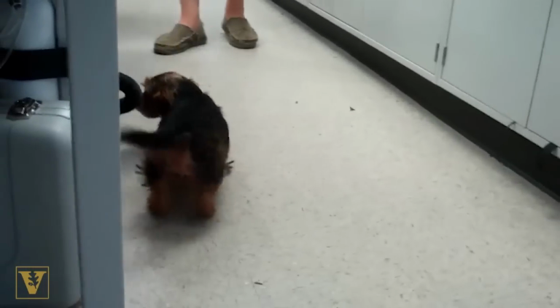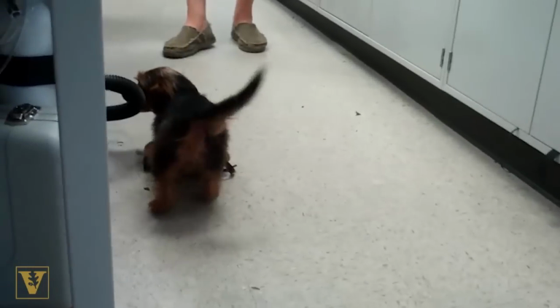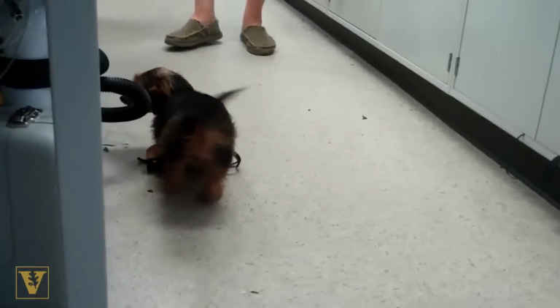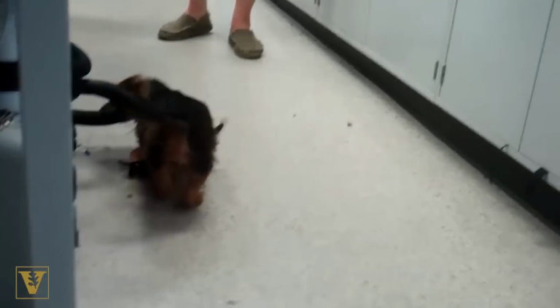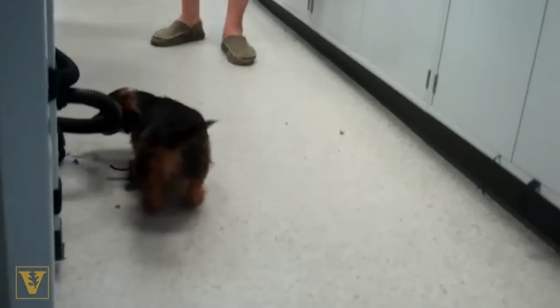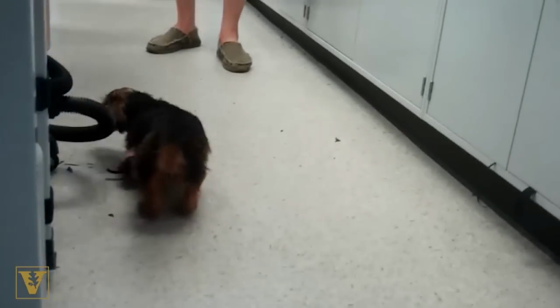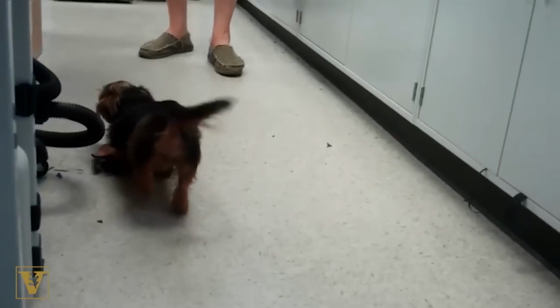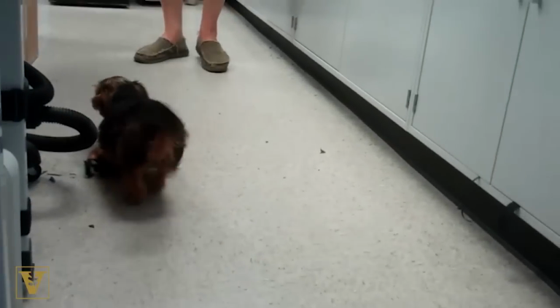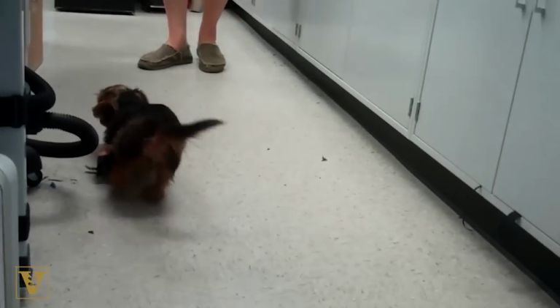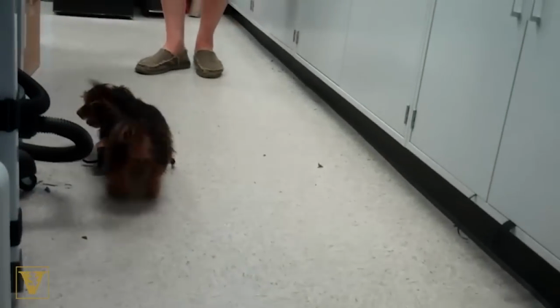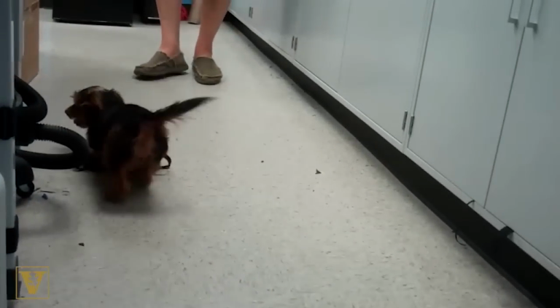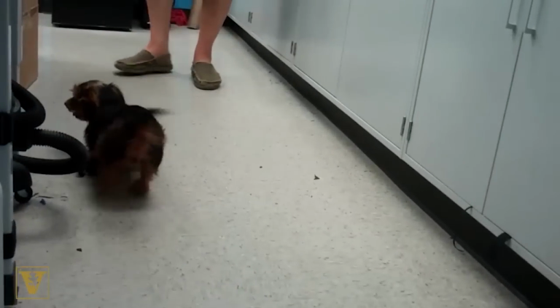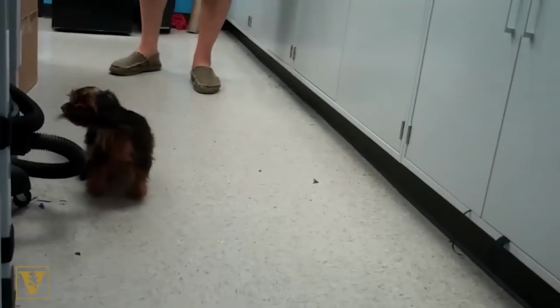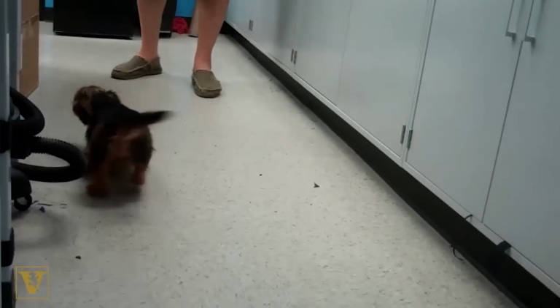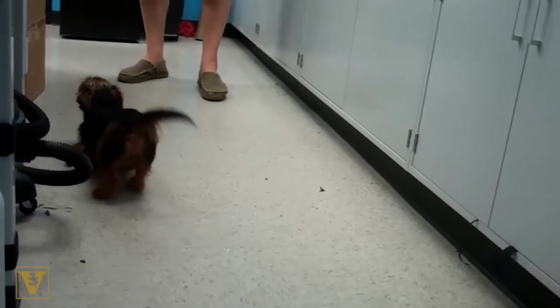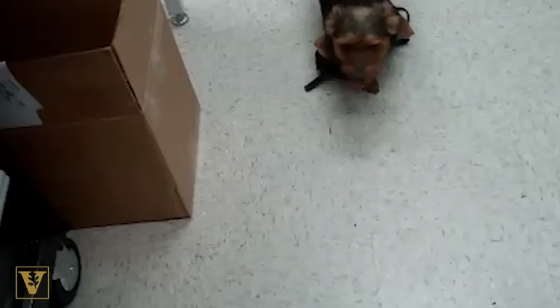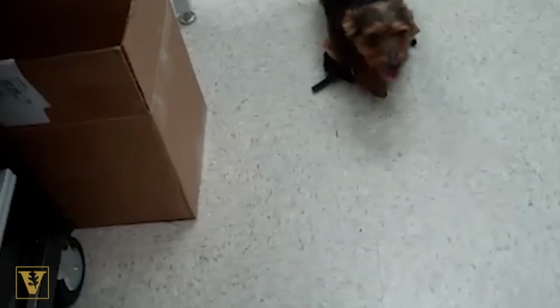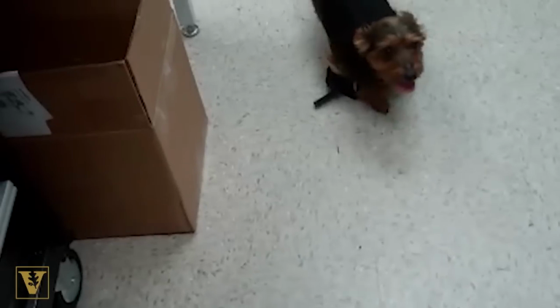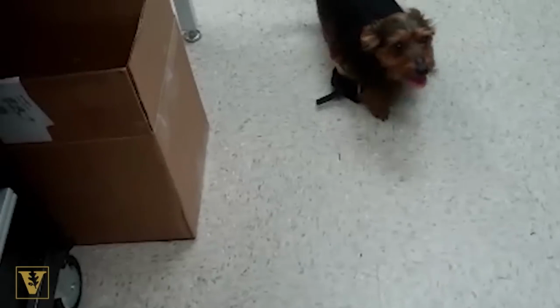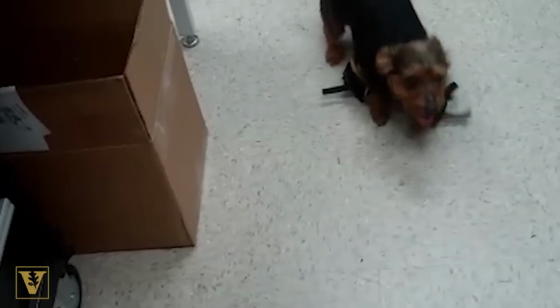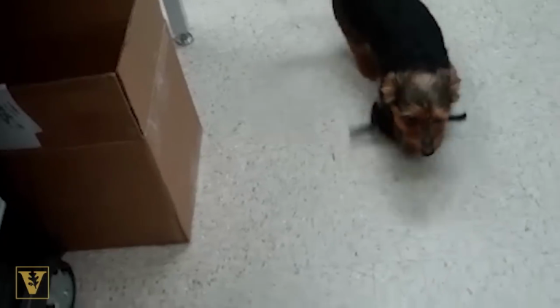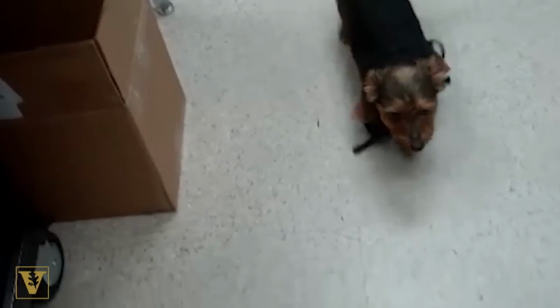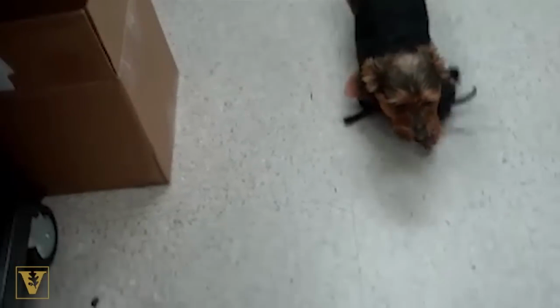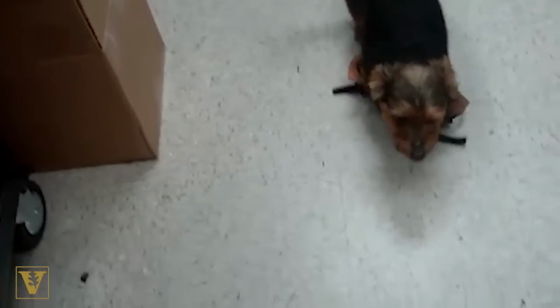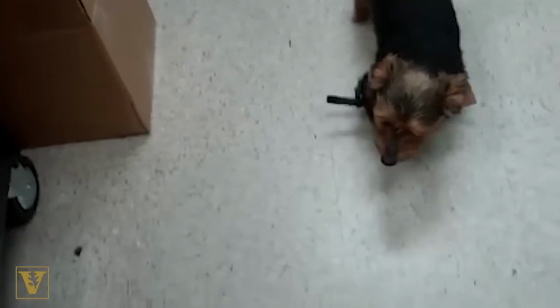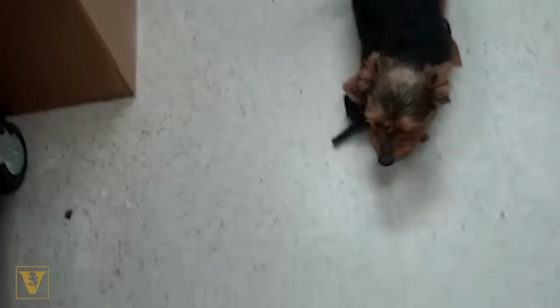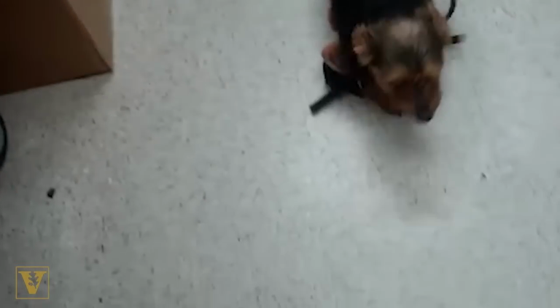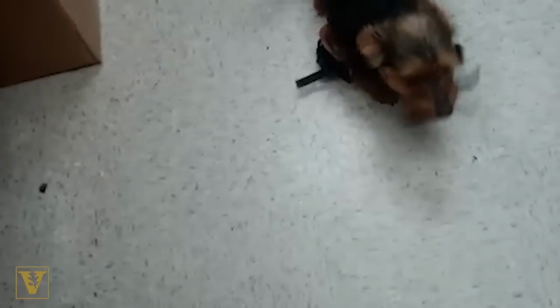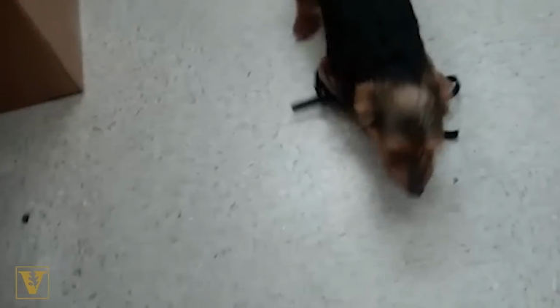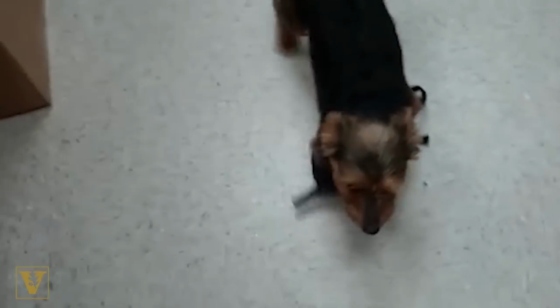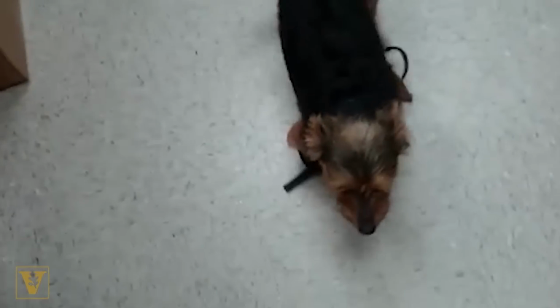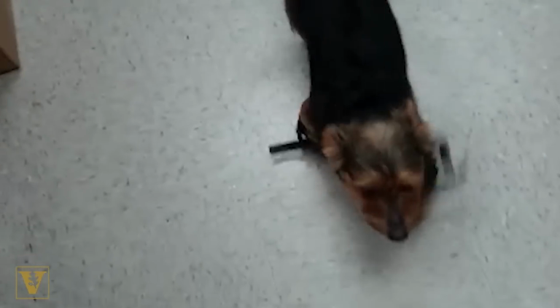His owners were in disbelief. He never, ever, ever moved his arms like that — ever.